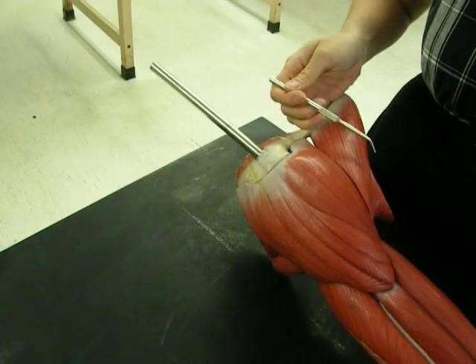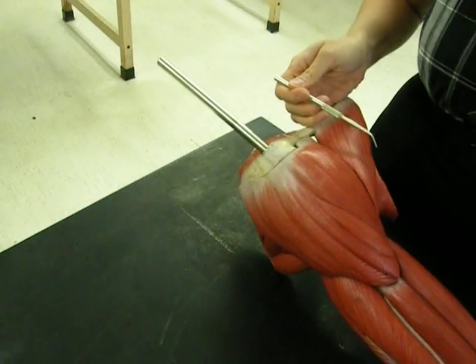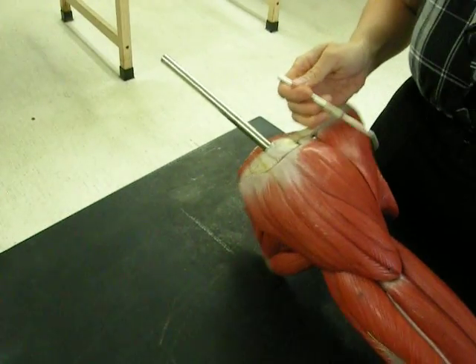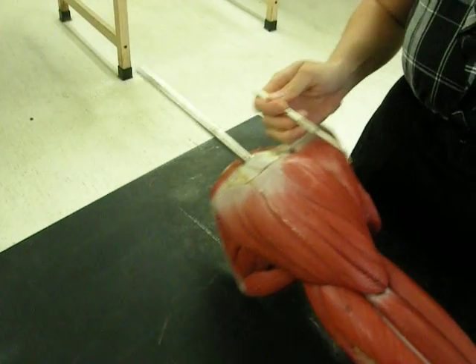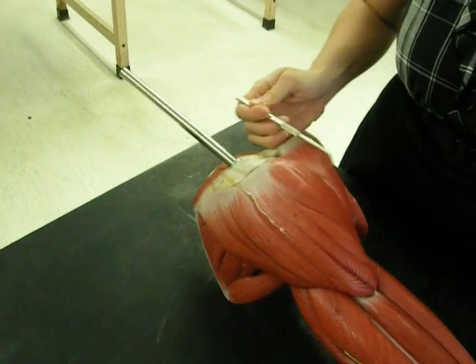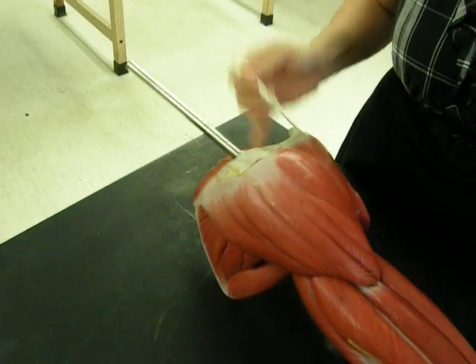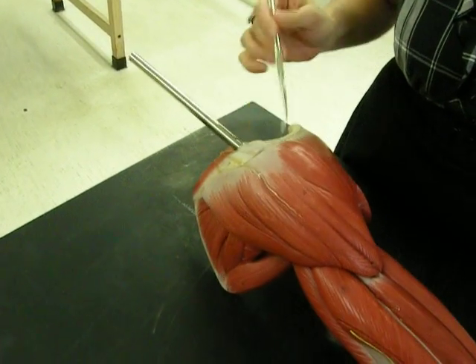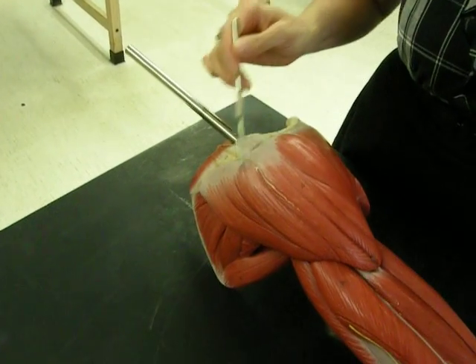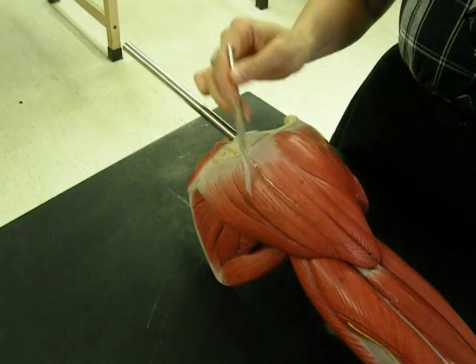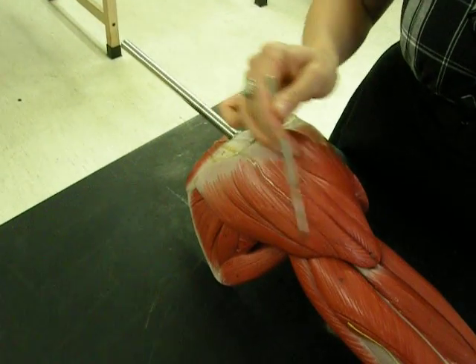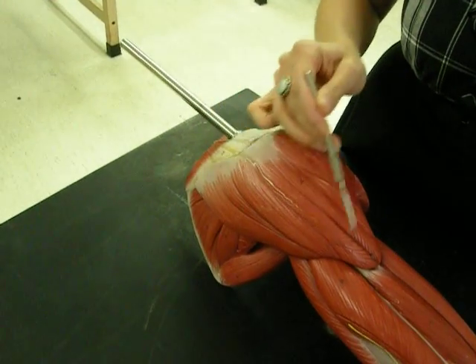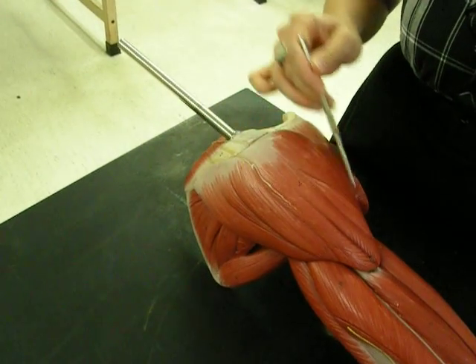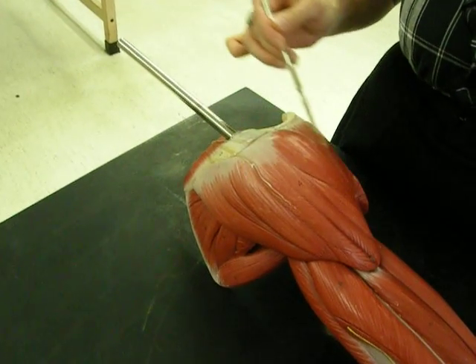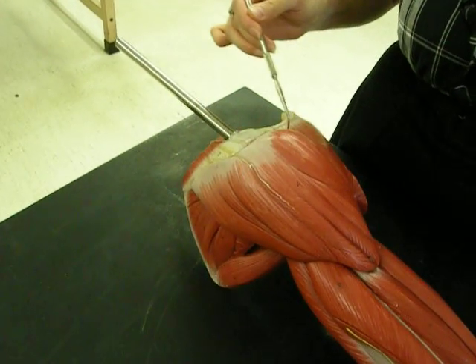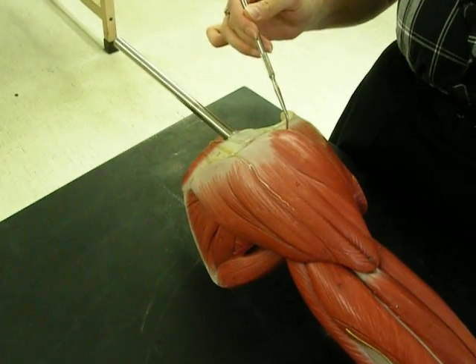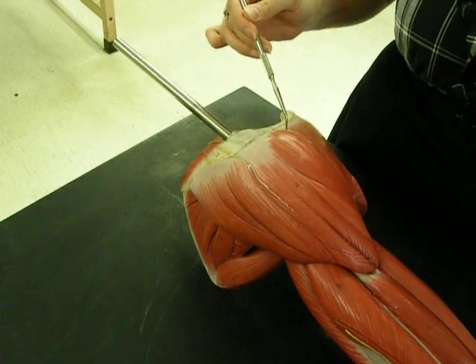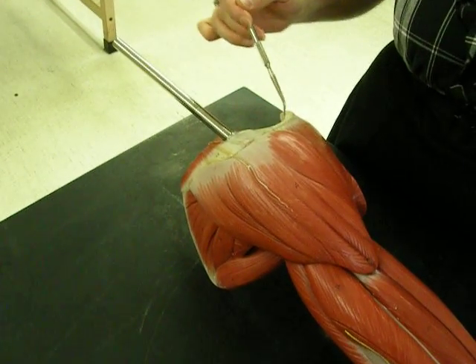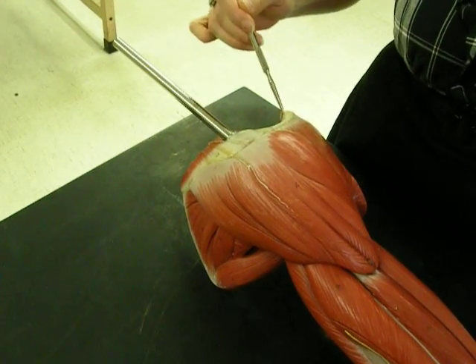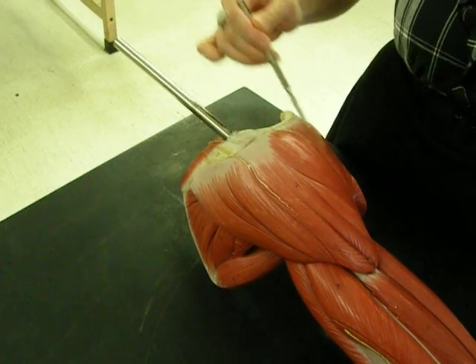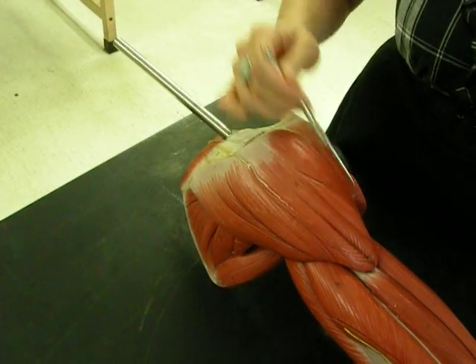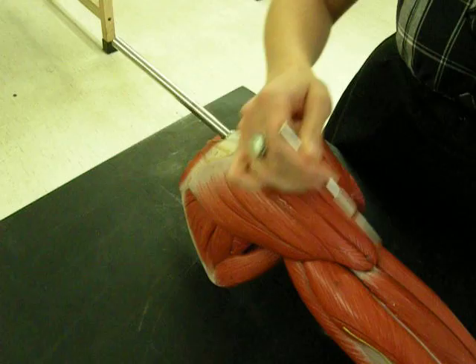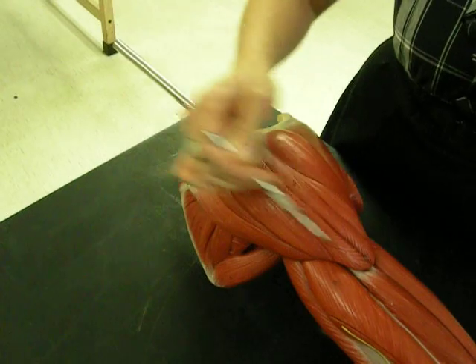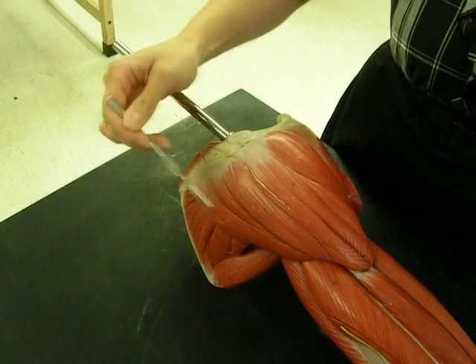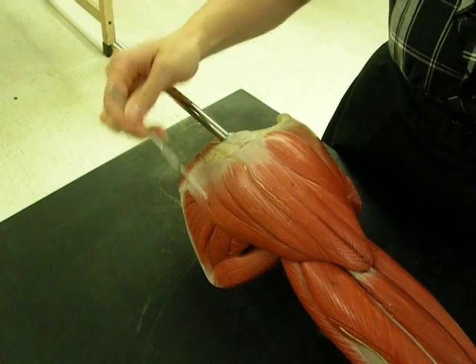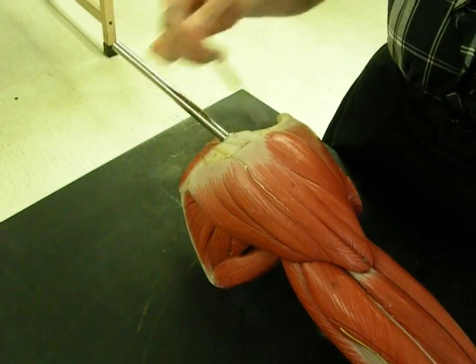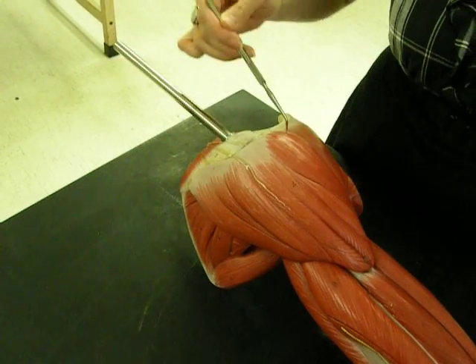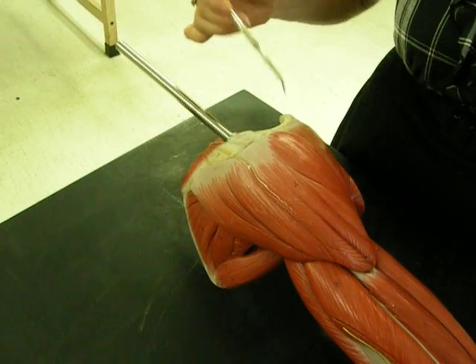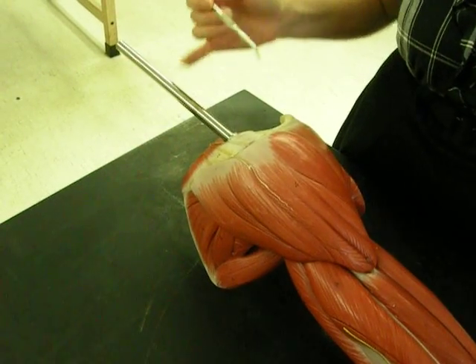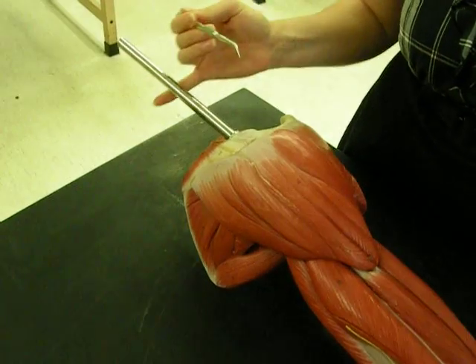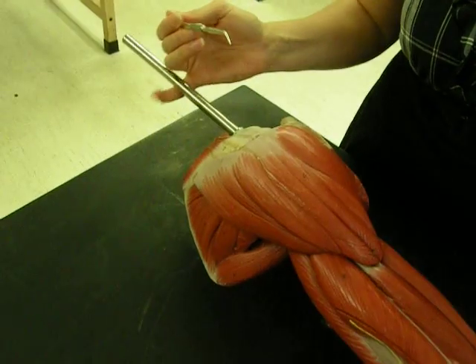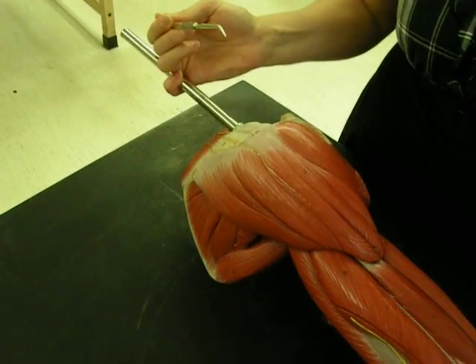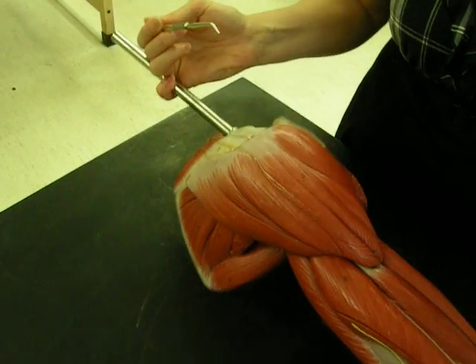We turn this around and you can see this is the deltoid muscle. Delta is a triangle, so it's triangular shaped.